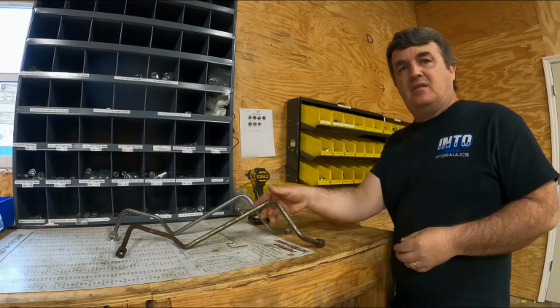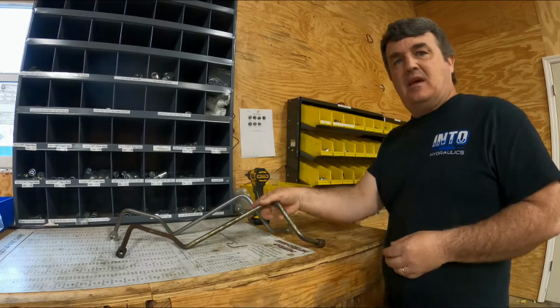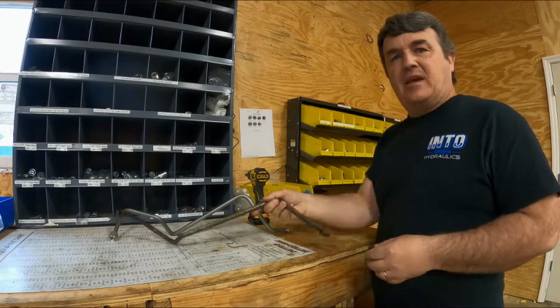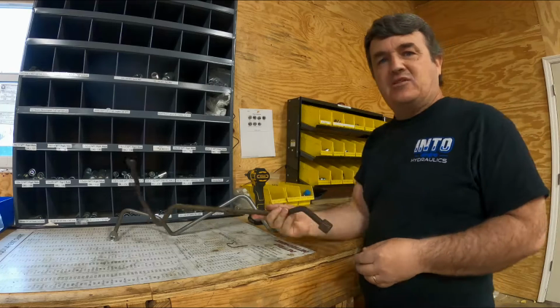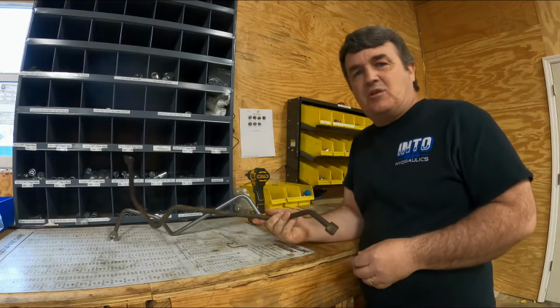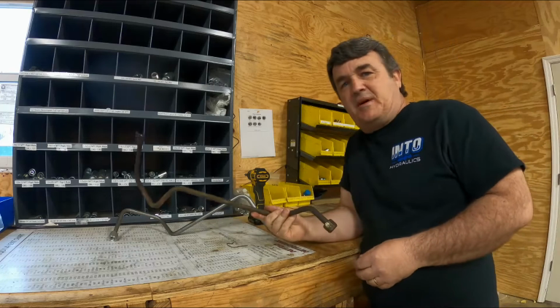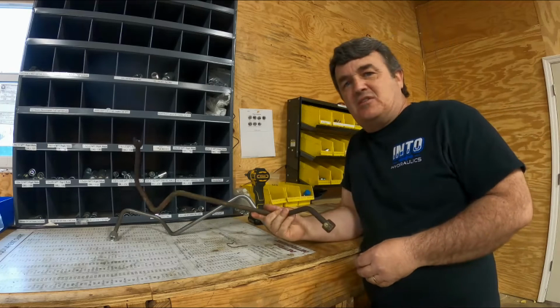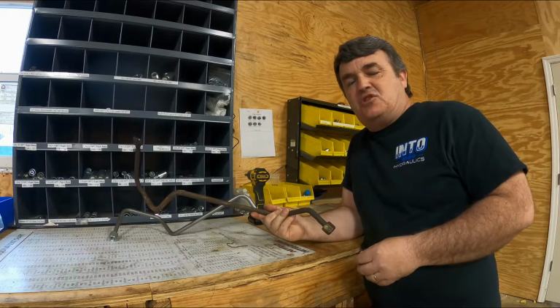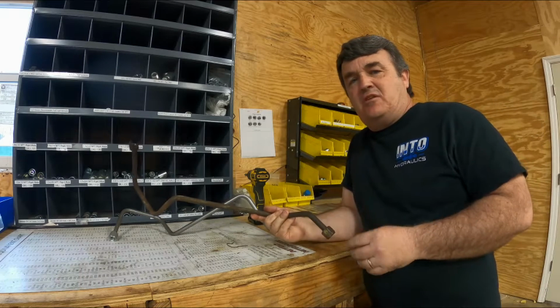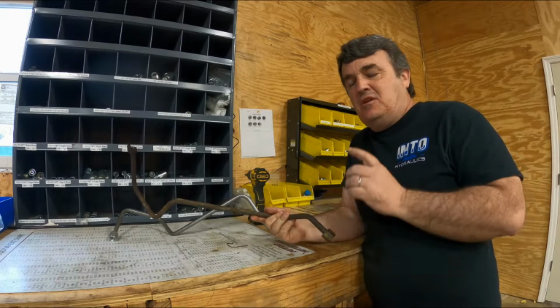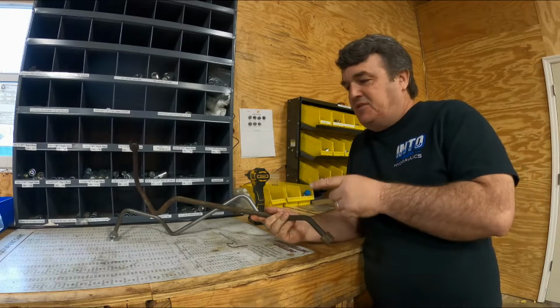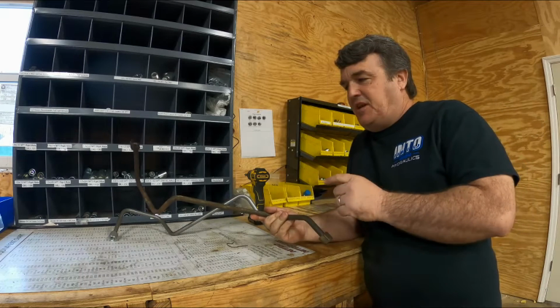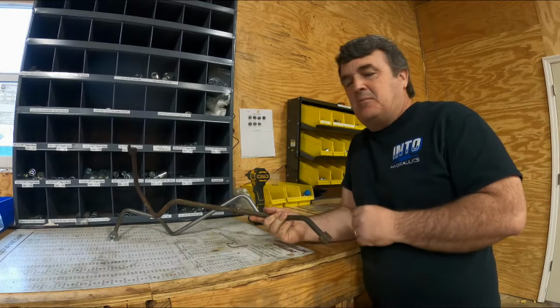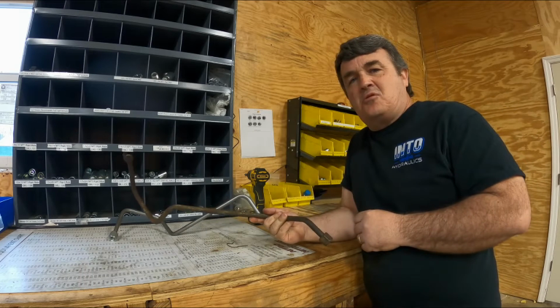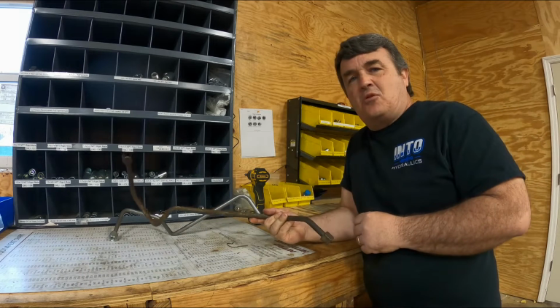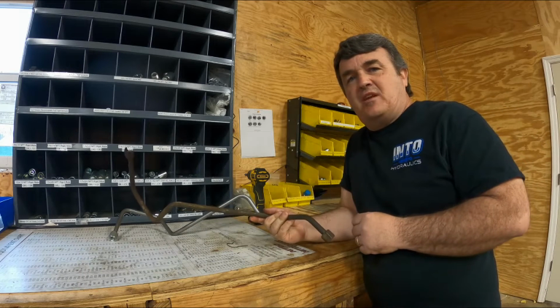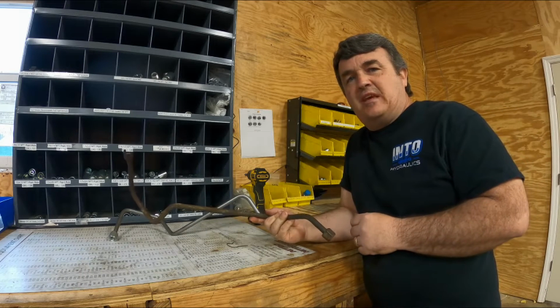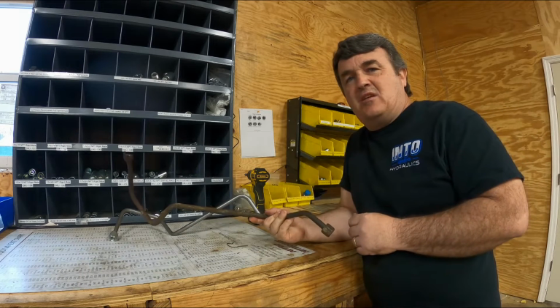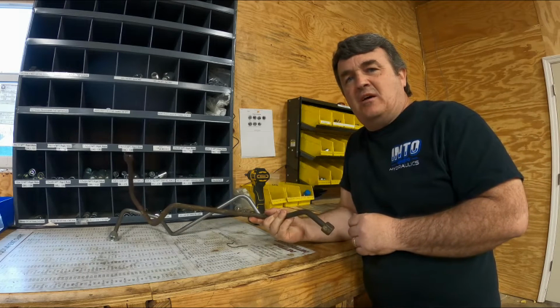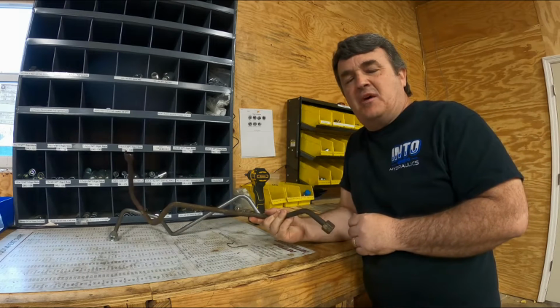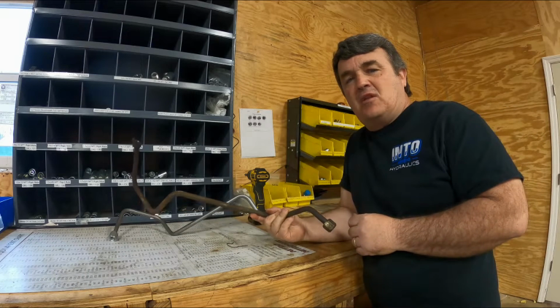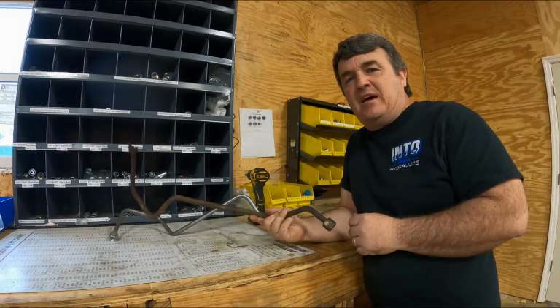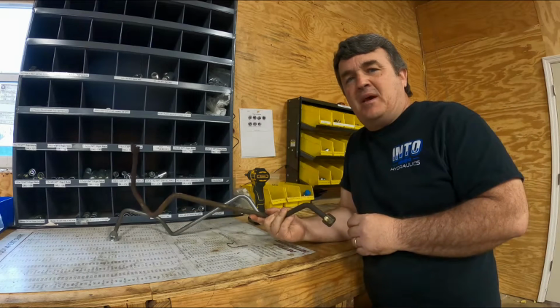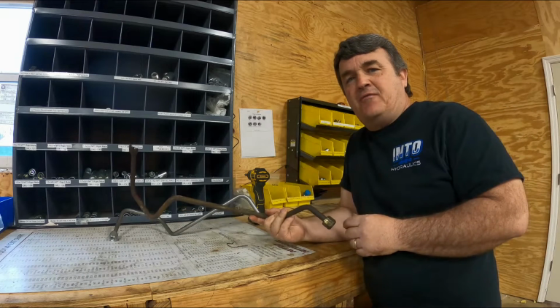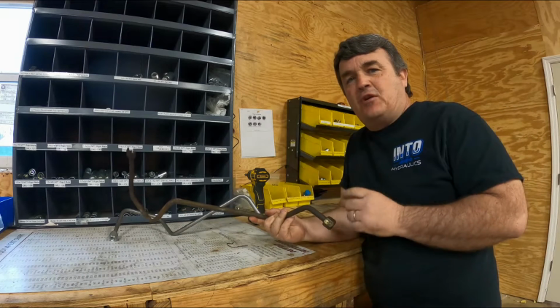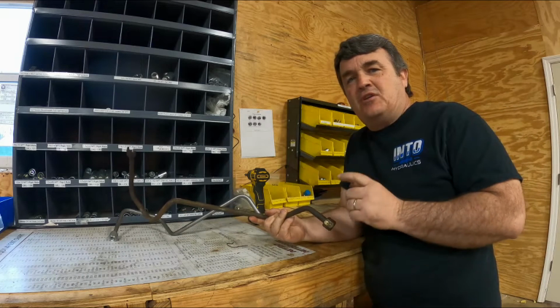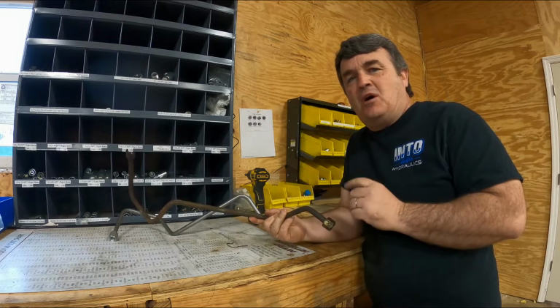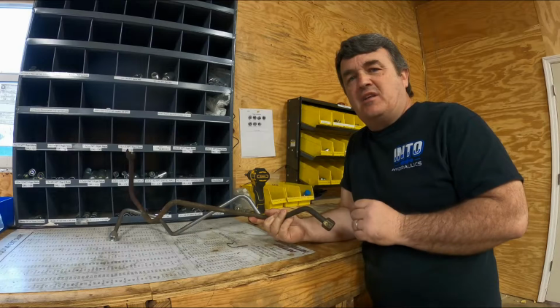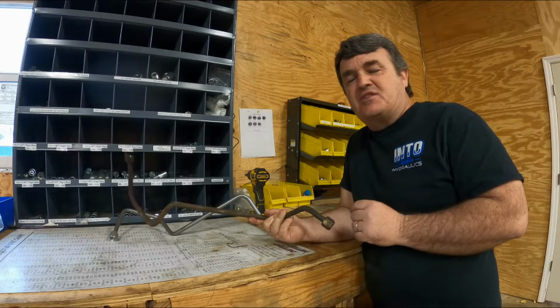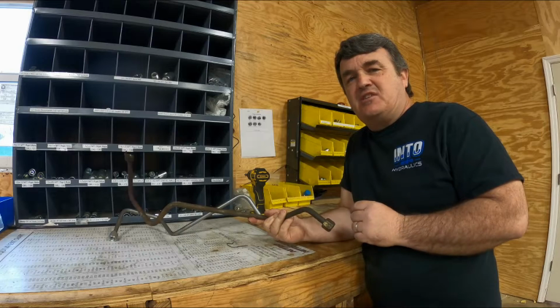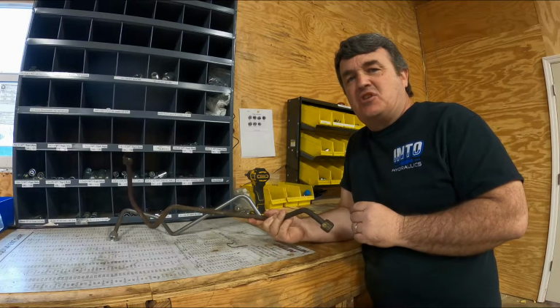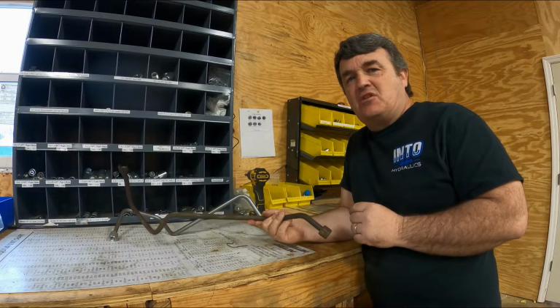Hey guys, welcome back to the channel. Today I'm gonna go get a metal line made for a New Holland skid steer.